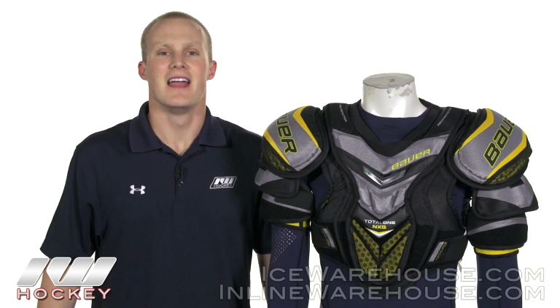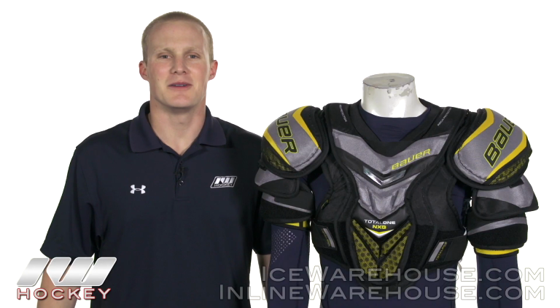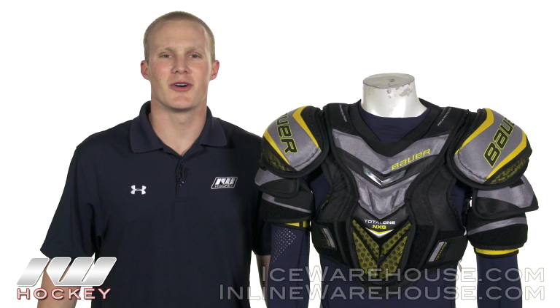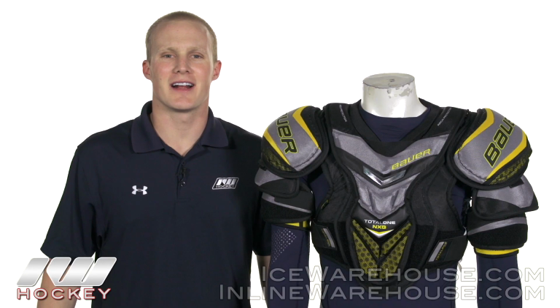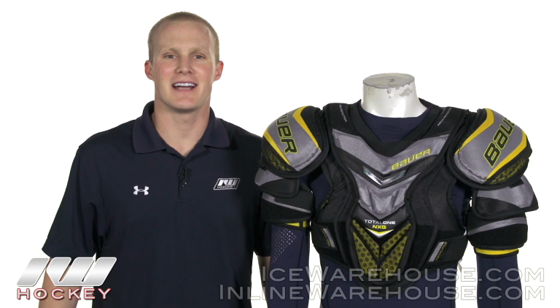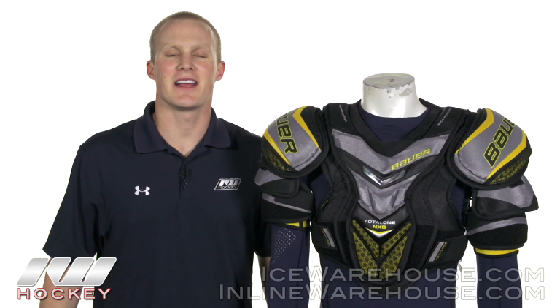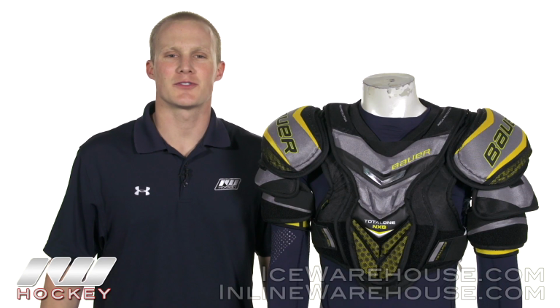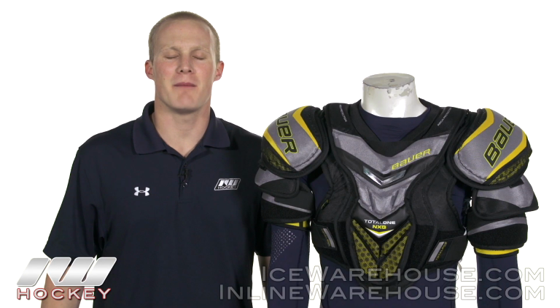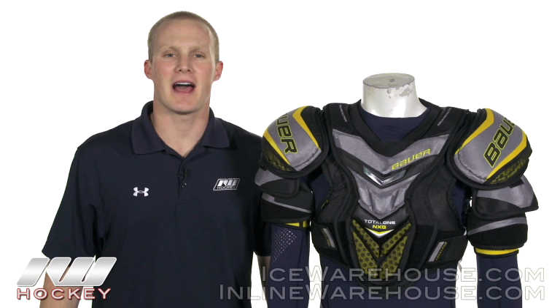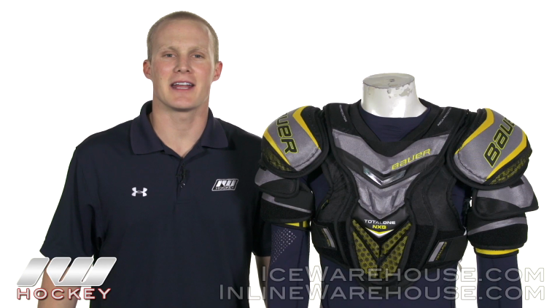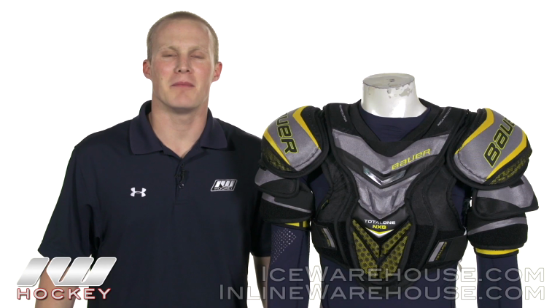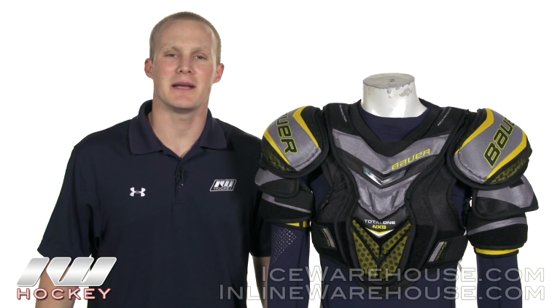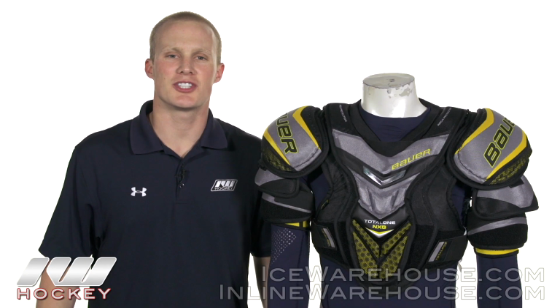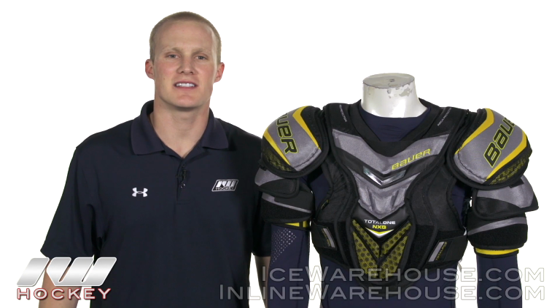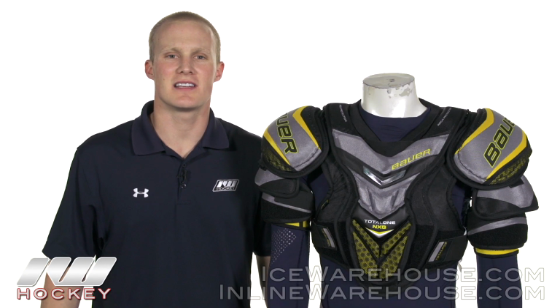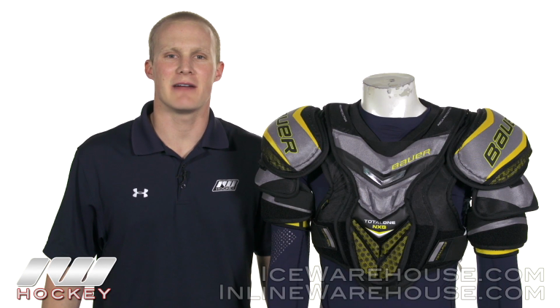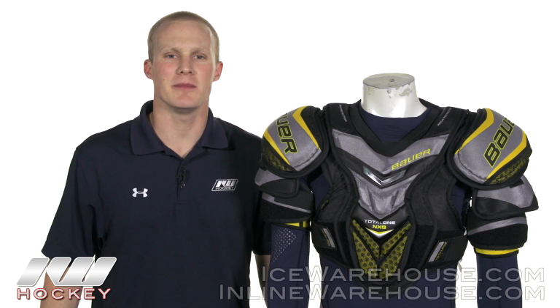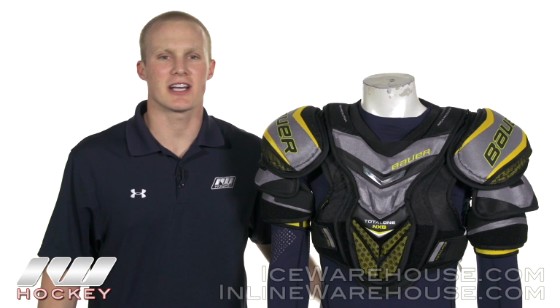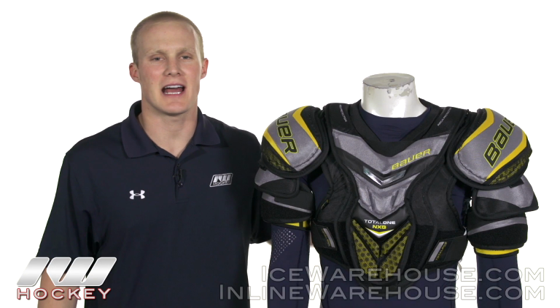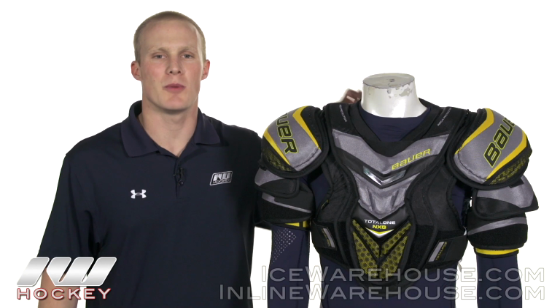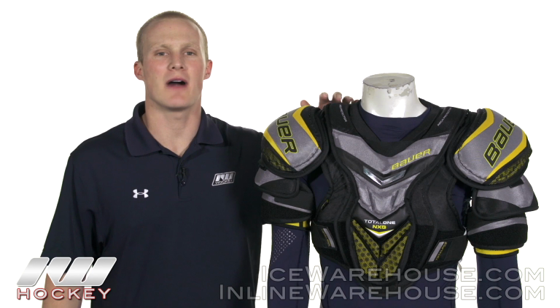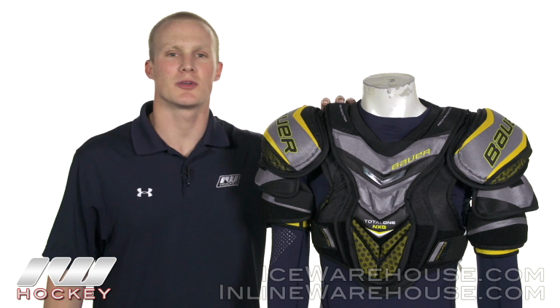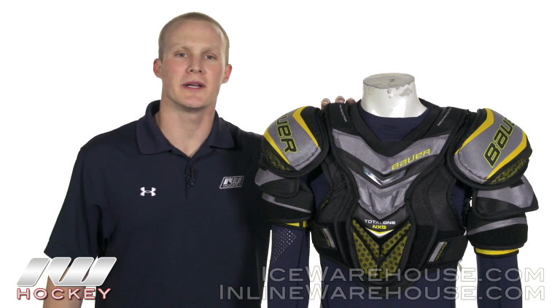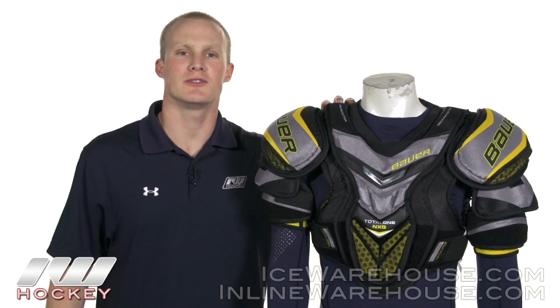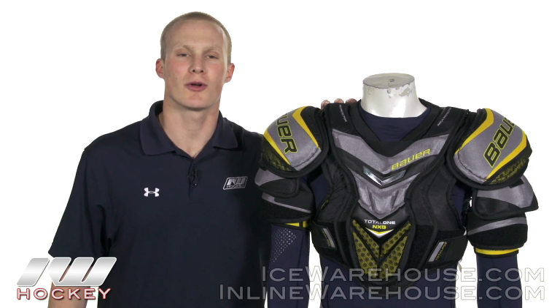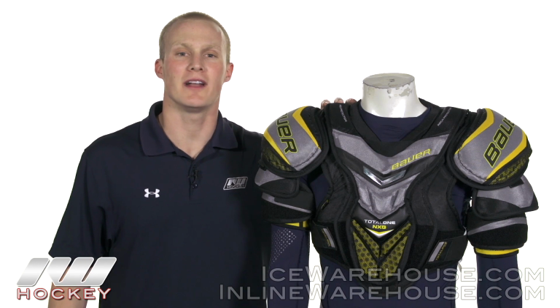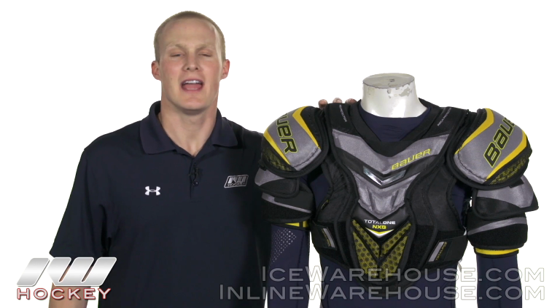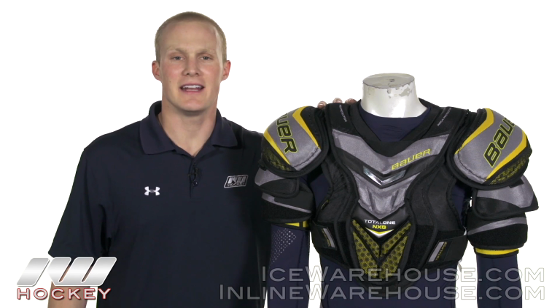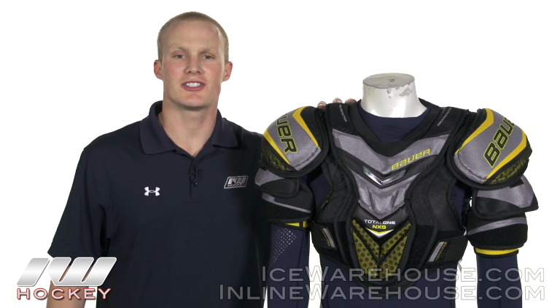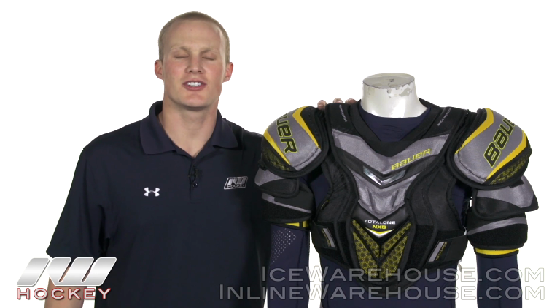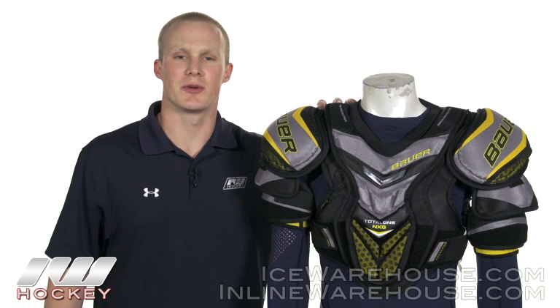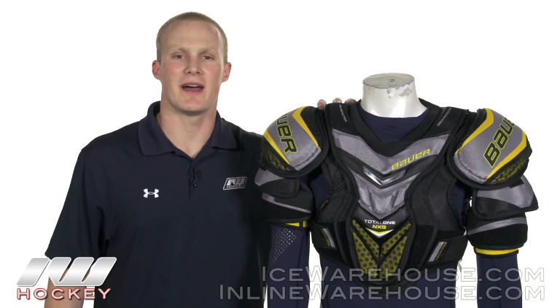Hey, what's going on guys? Thanks for stopping by iDubbed. My name is Chasen. Today we're going to be checking out the Bauer Supreme Total One NXG Shoulder Pad.